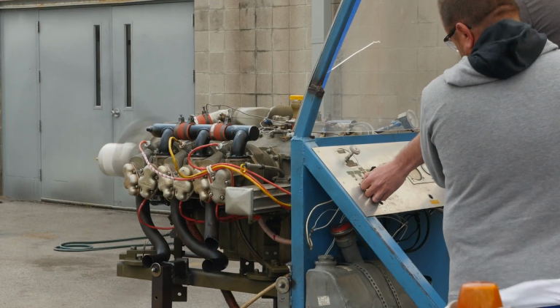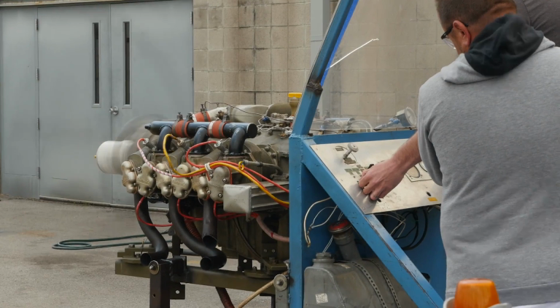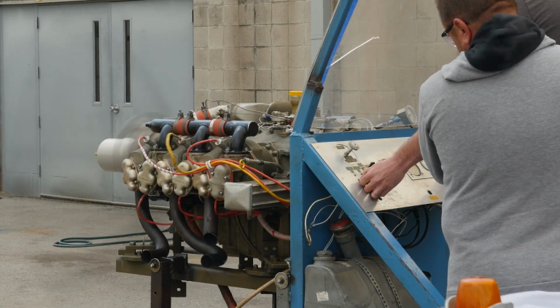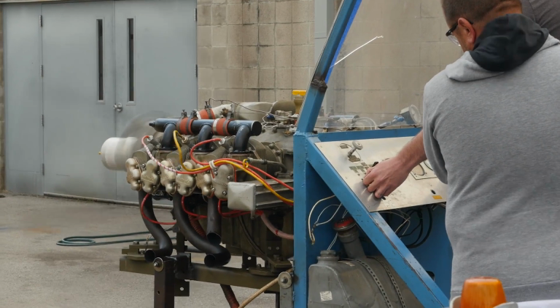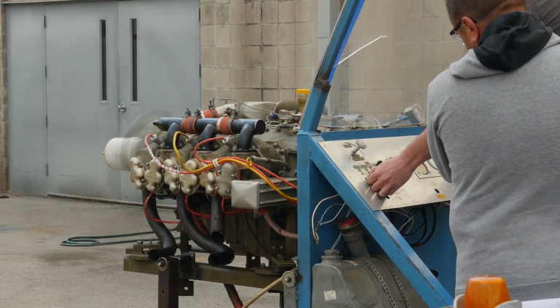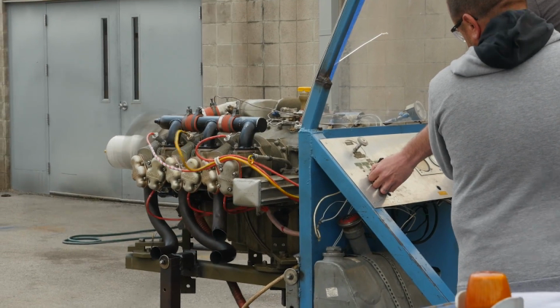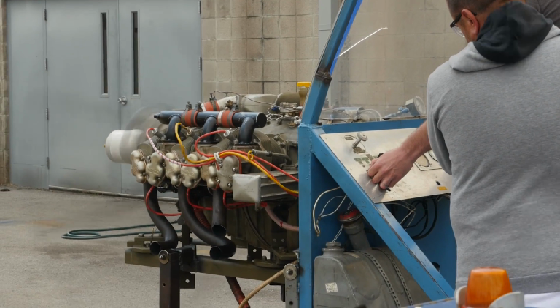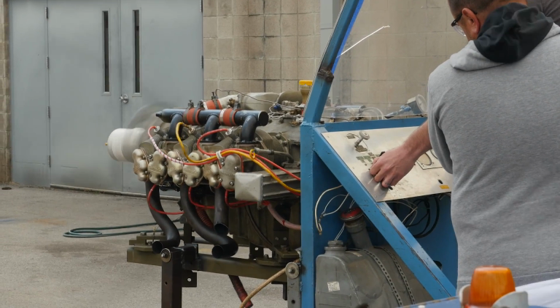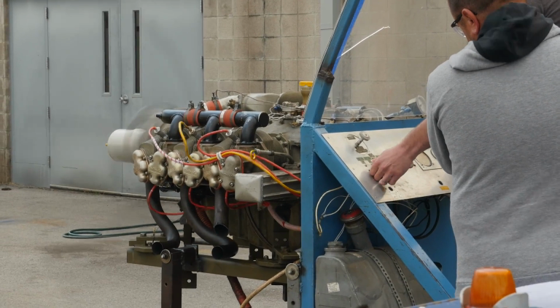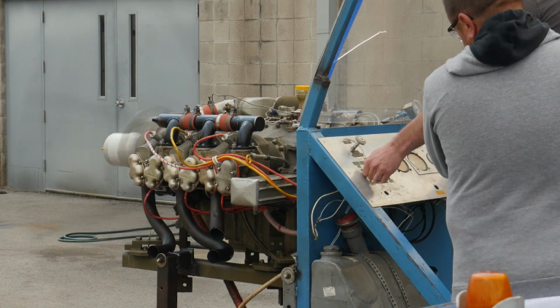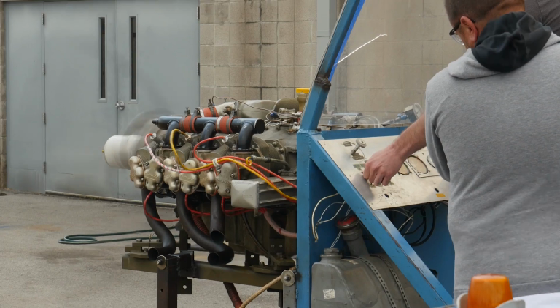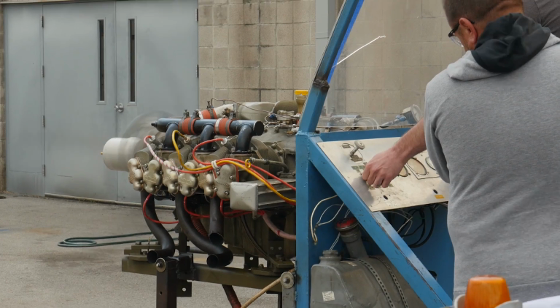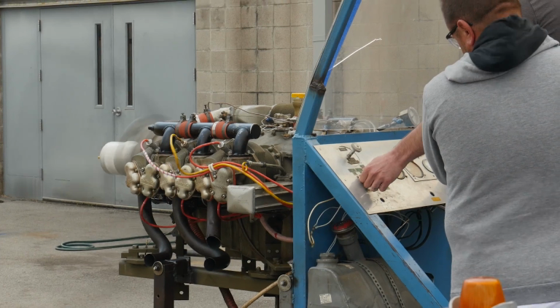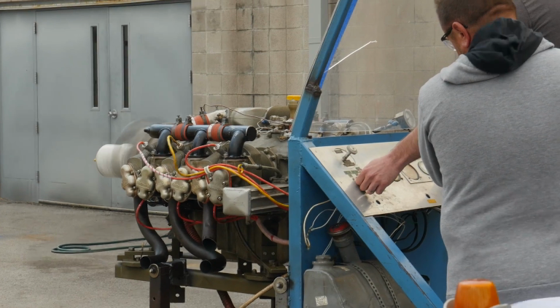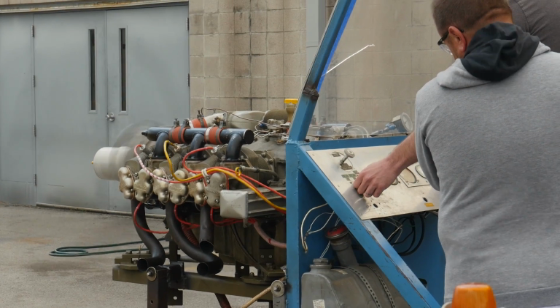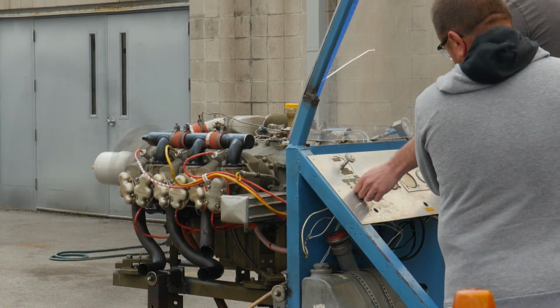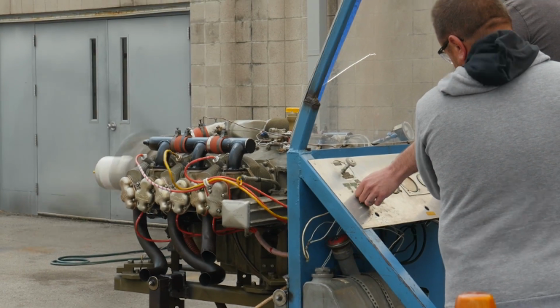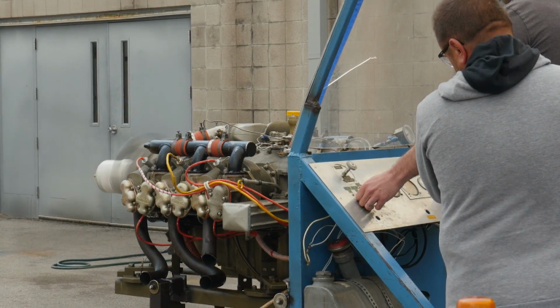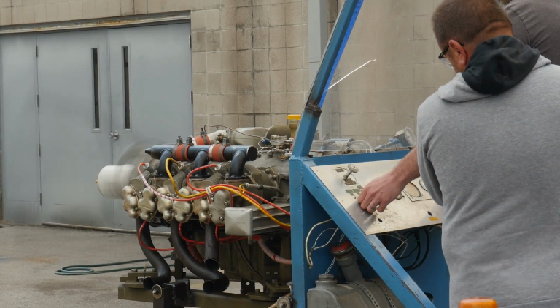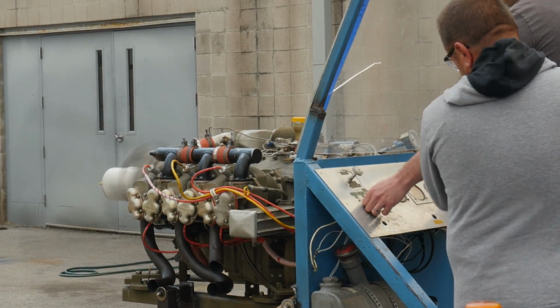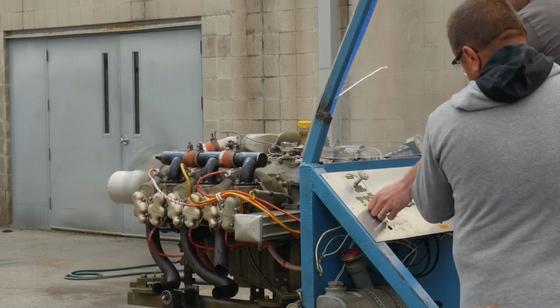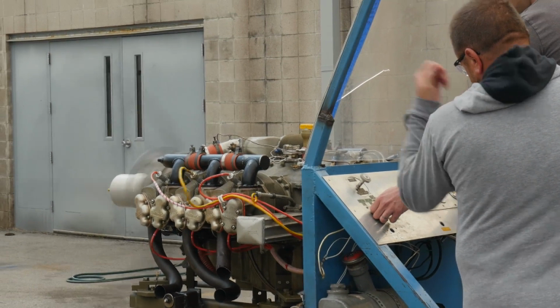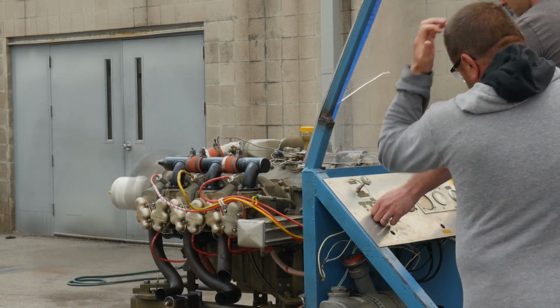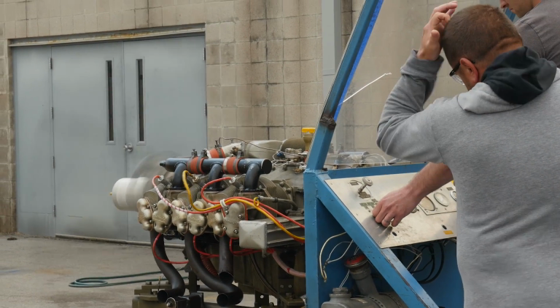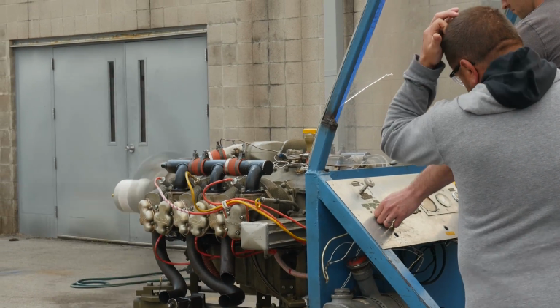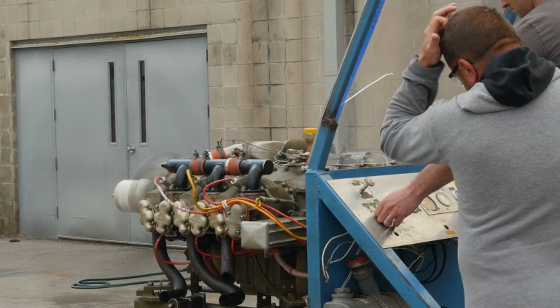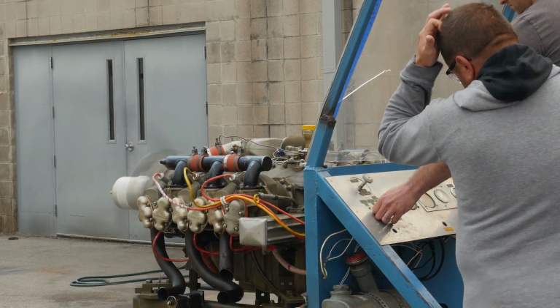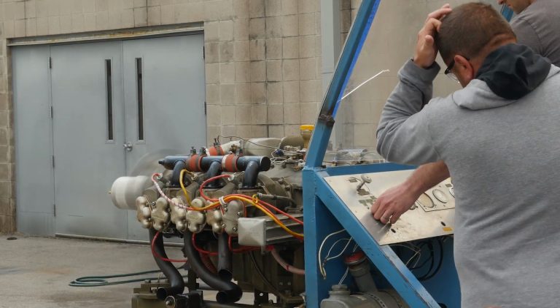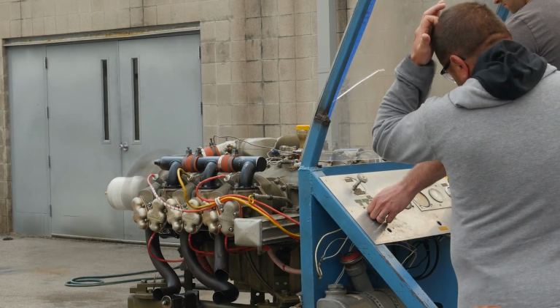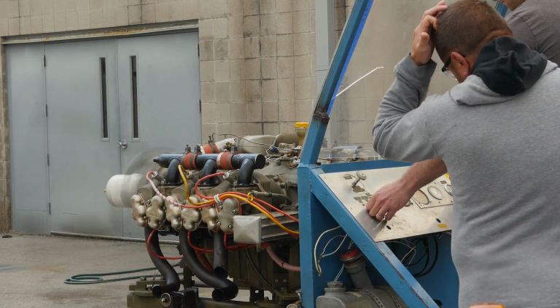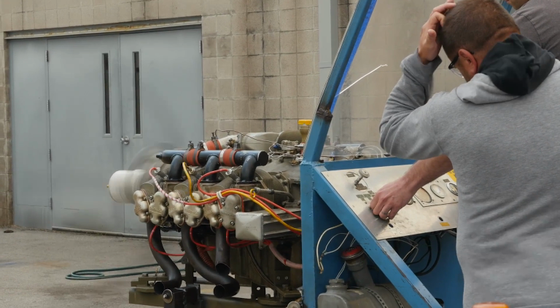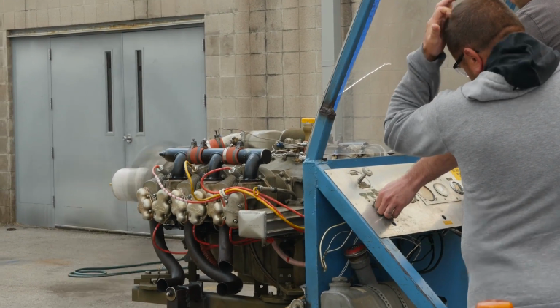When someone walks out of this program they will walk out as a certified A&P — aircraft and powerplant mechanic.